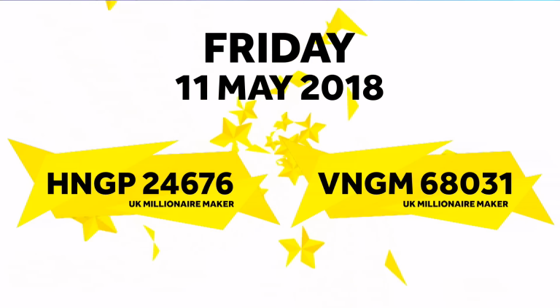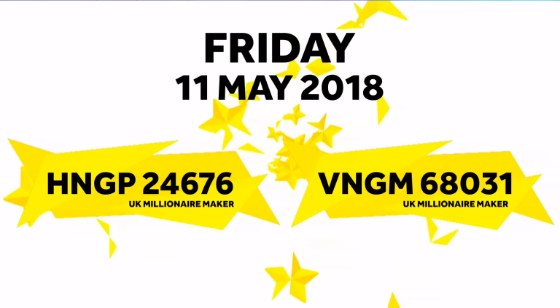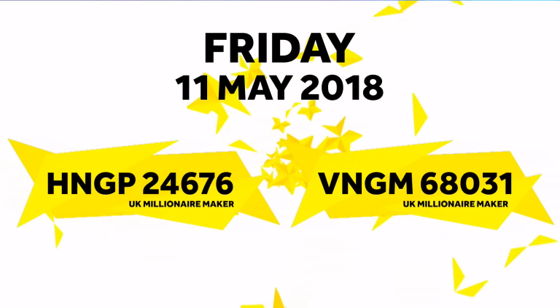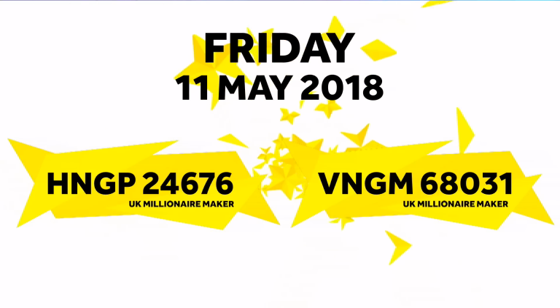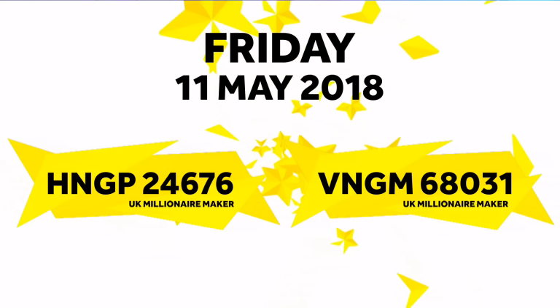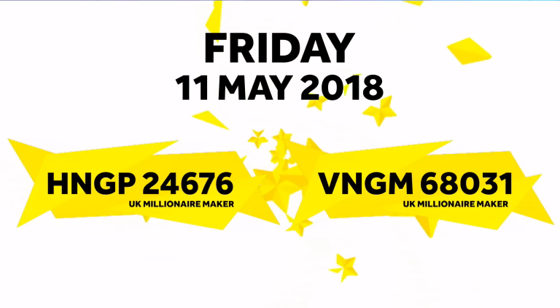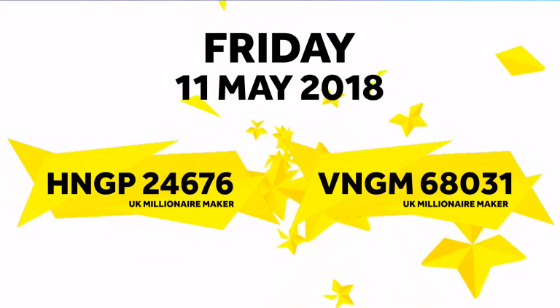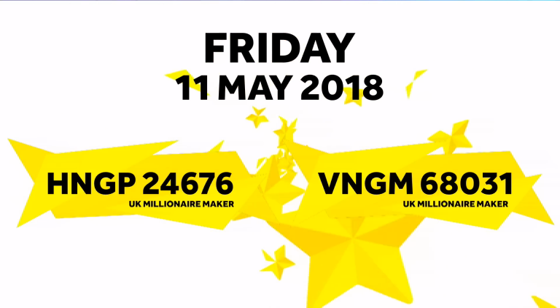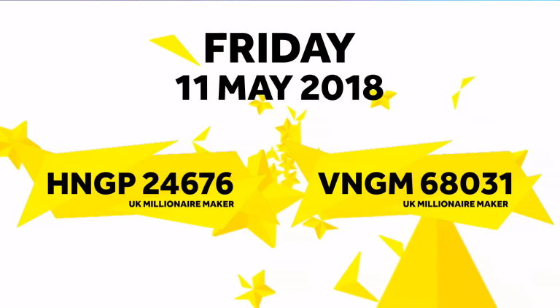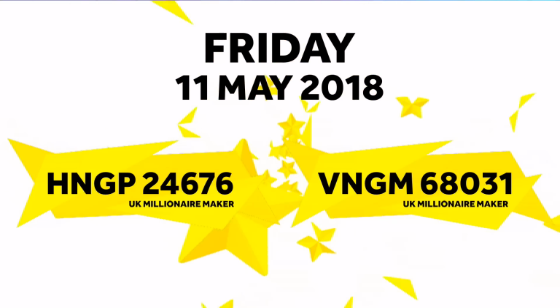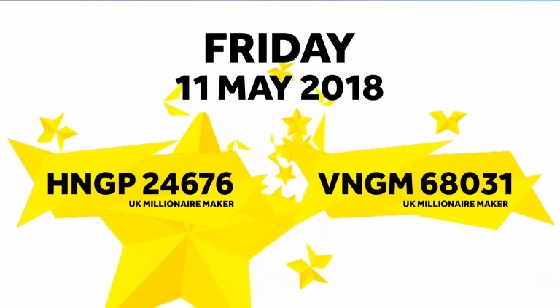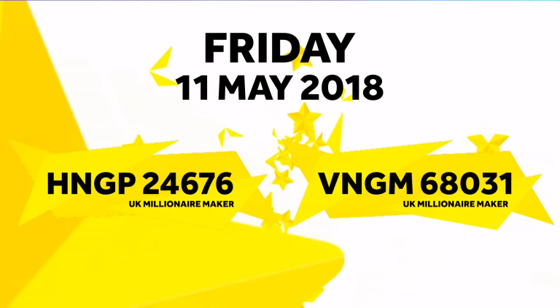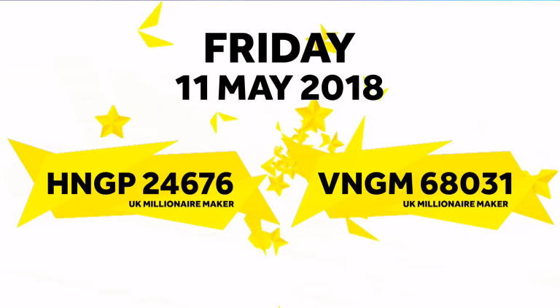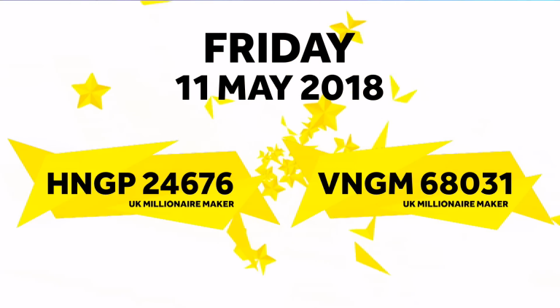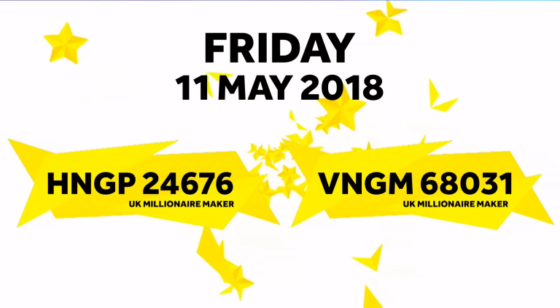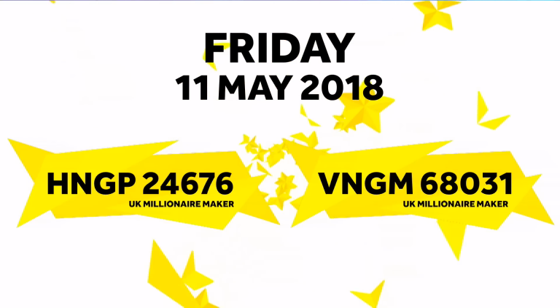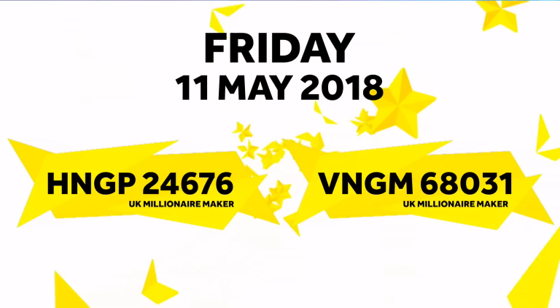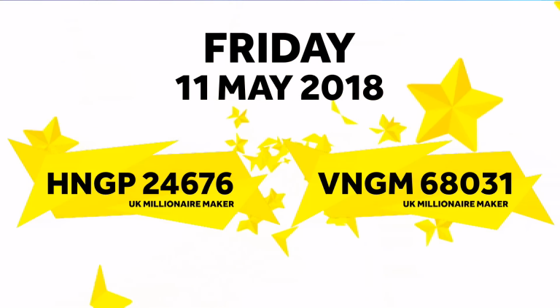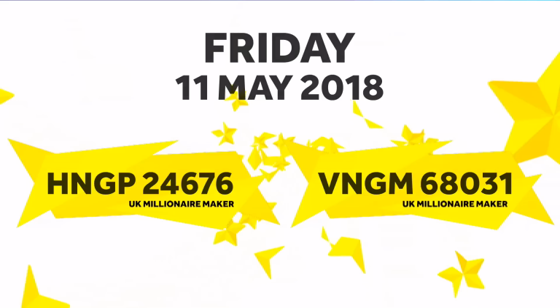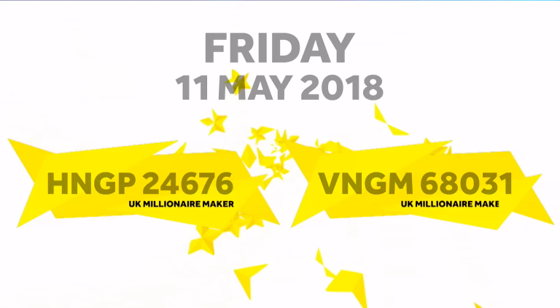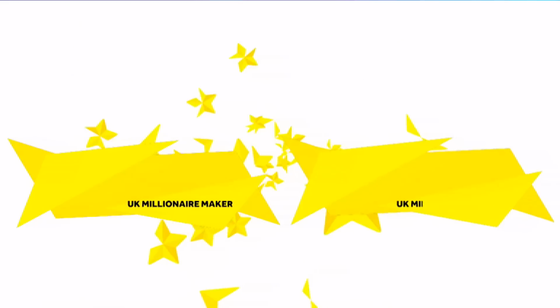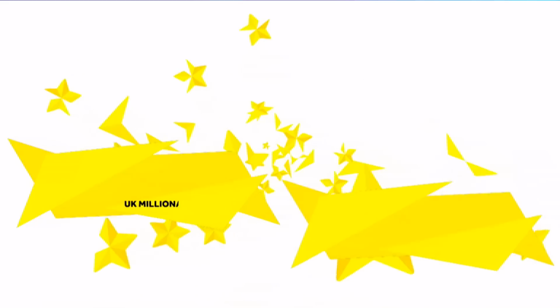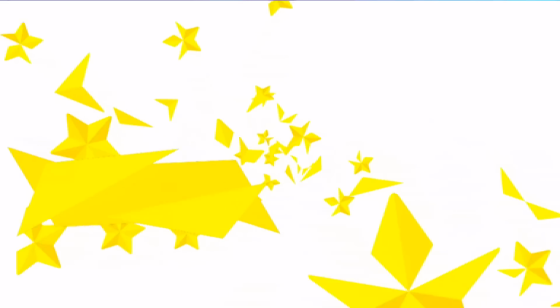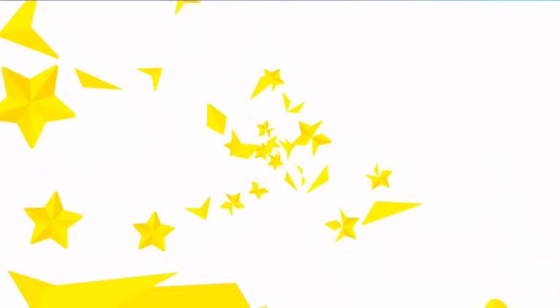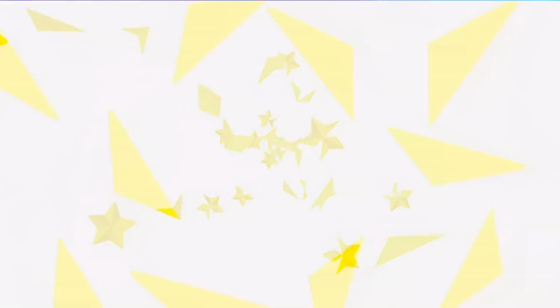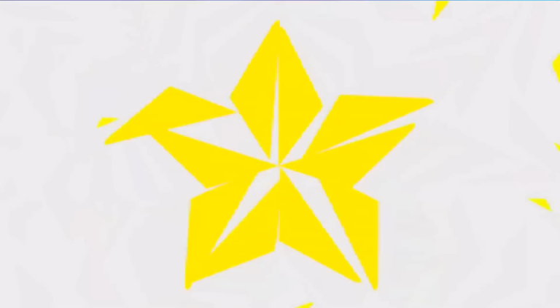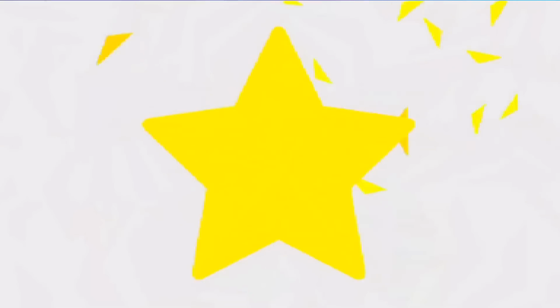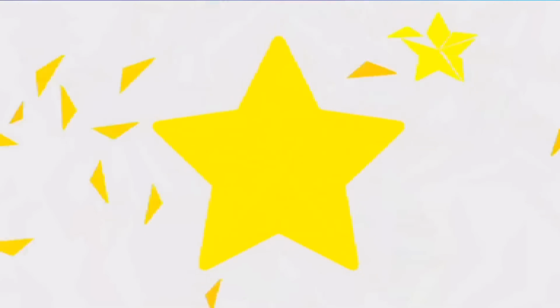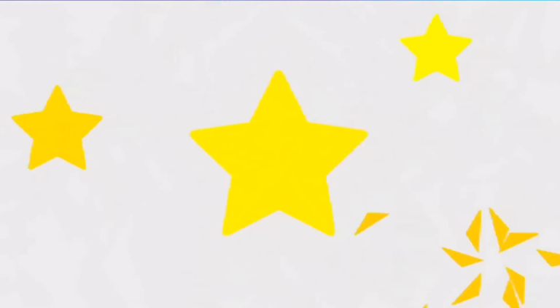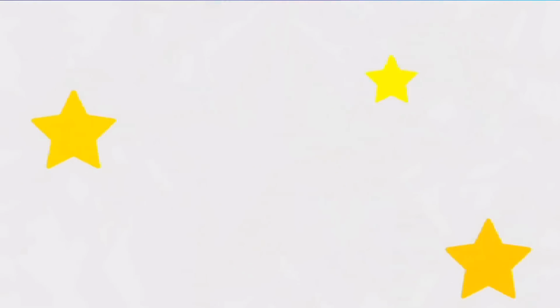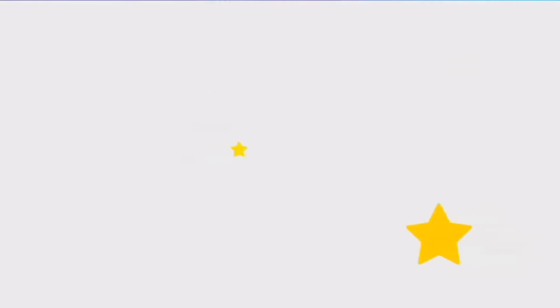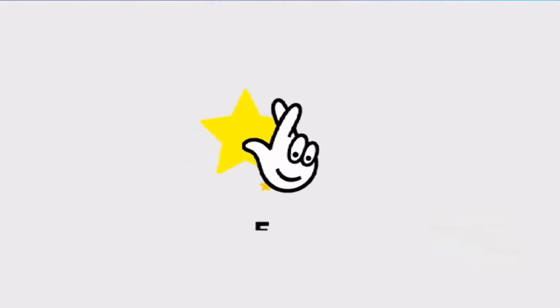That was tonight's Euromillions draw with UK Millionaire Maker. We'll see you next time. Bye.